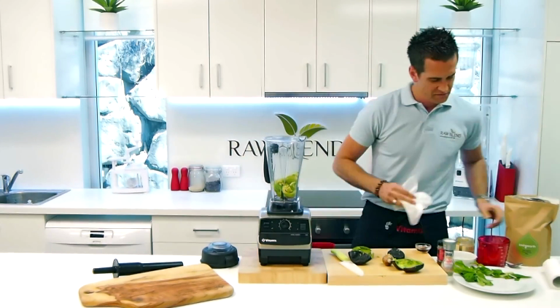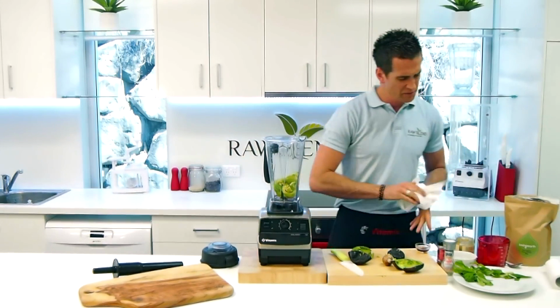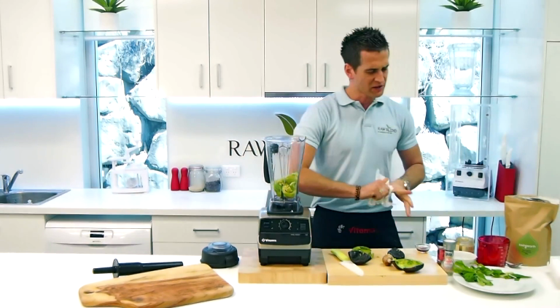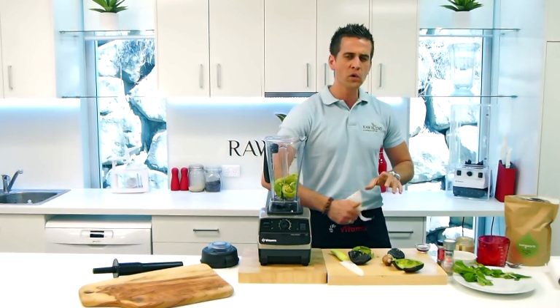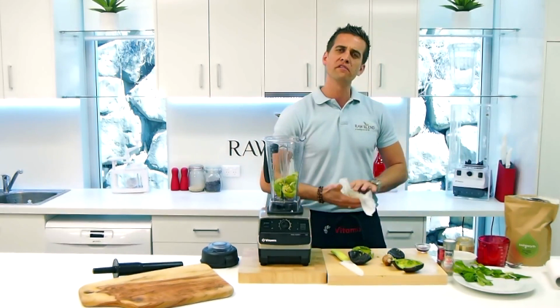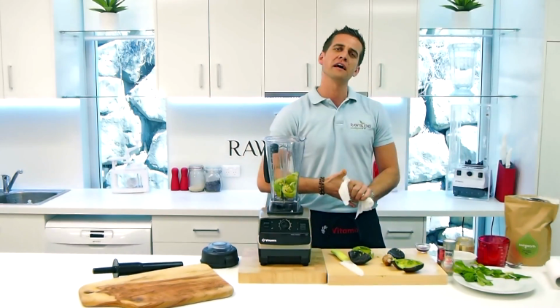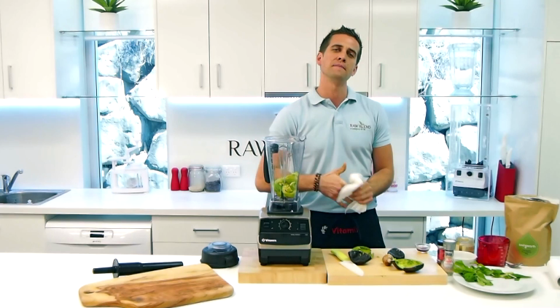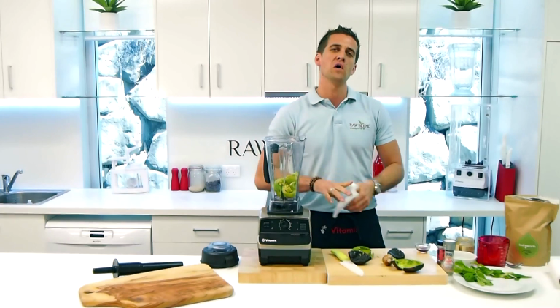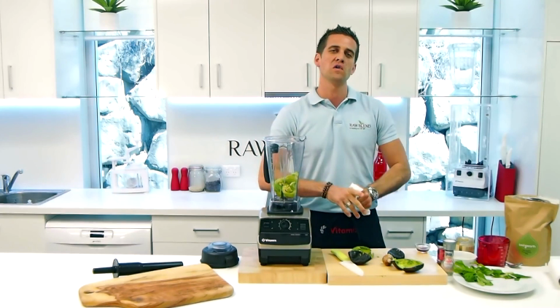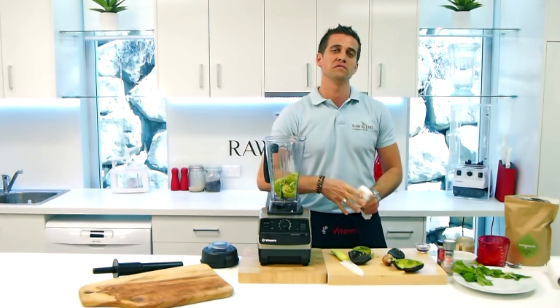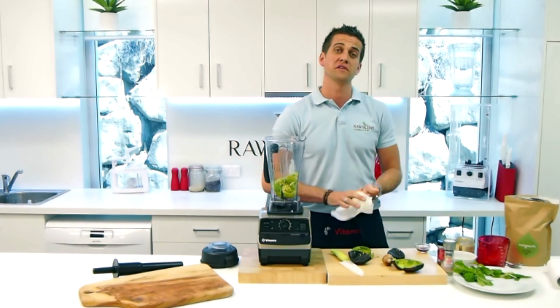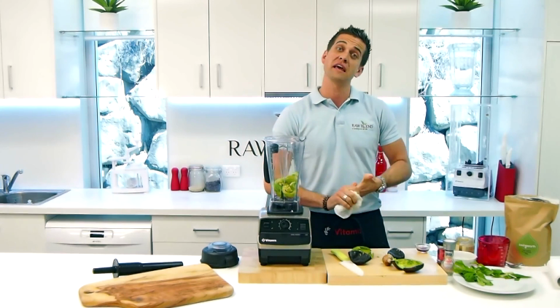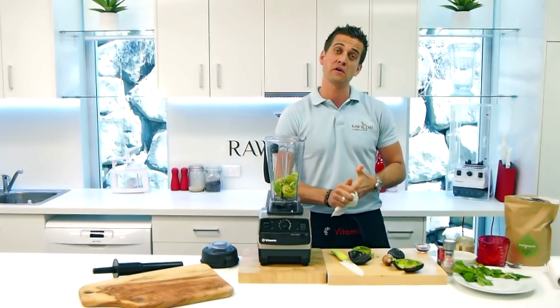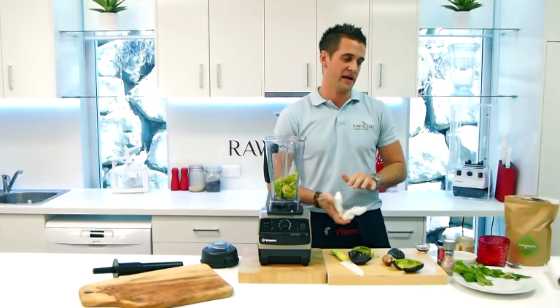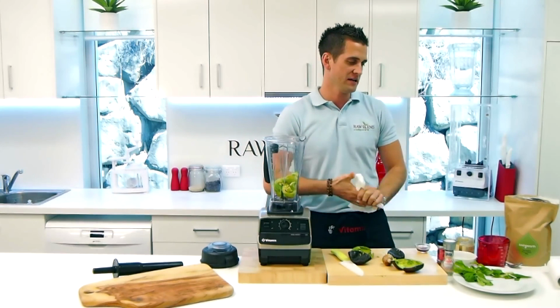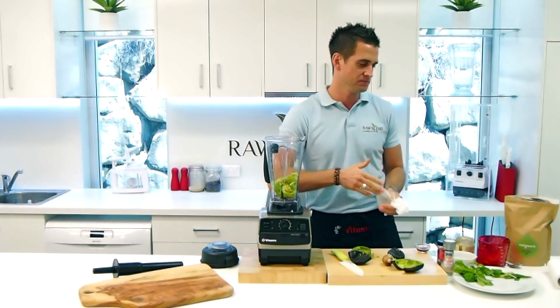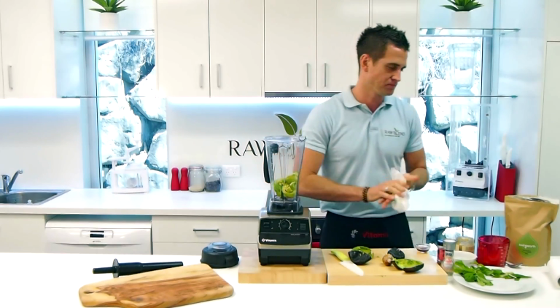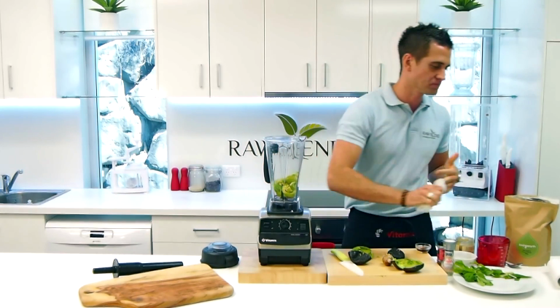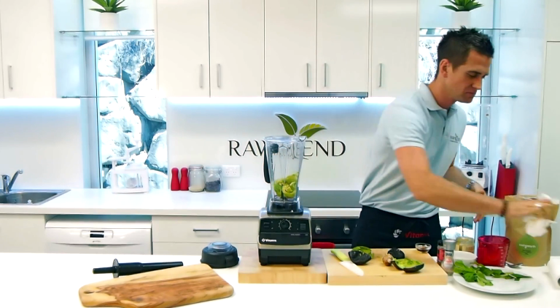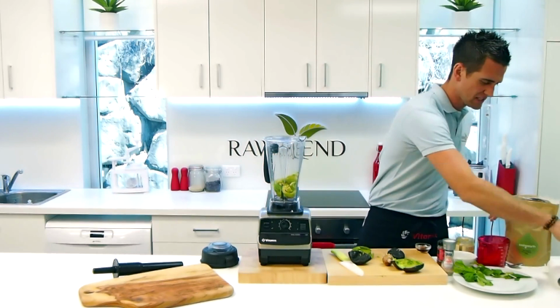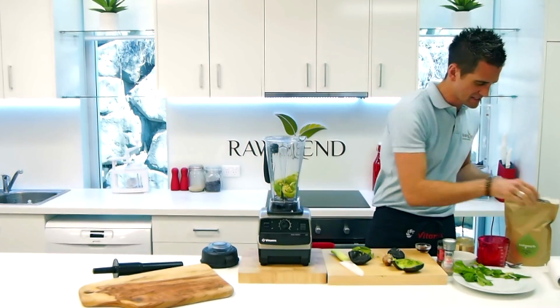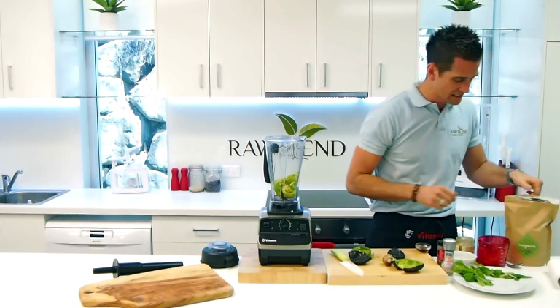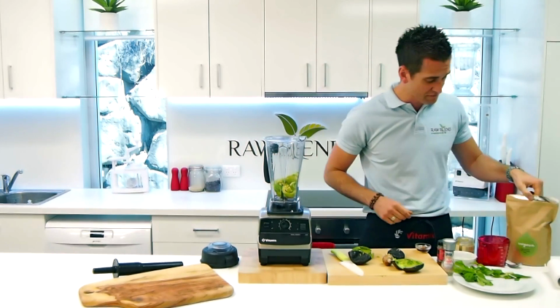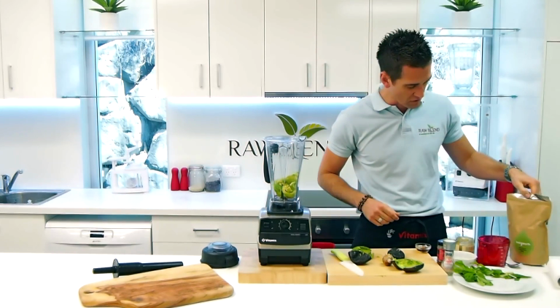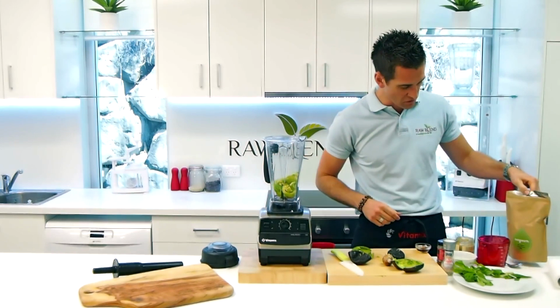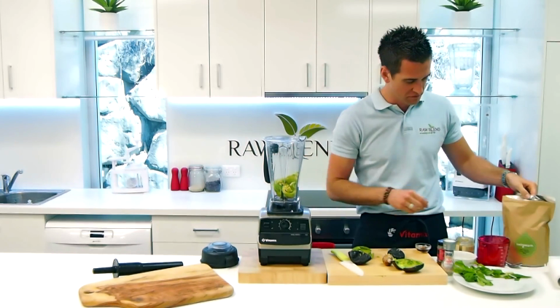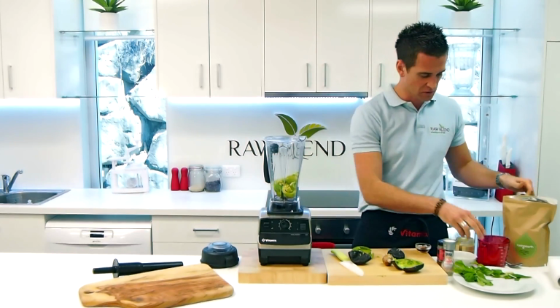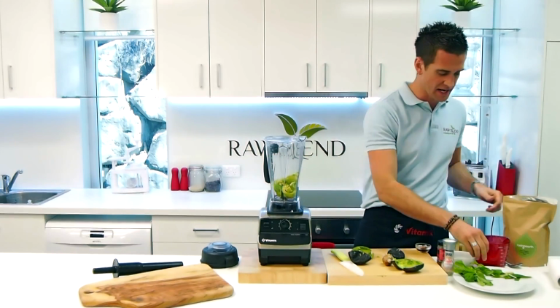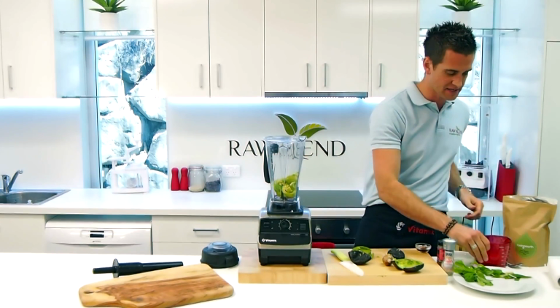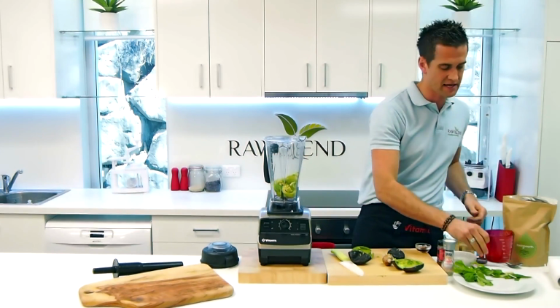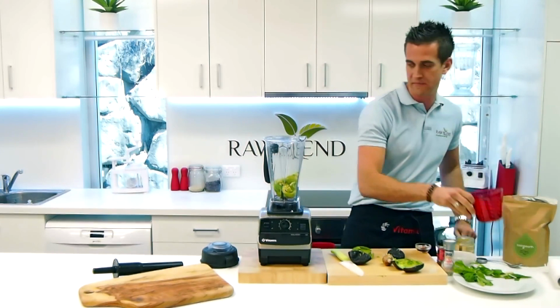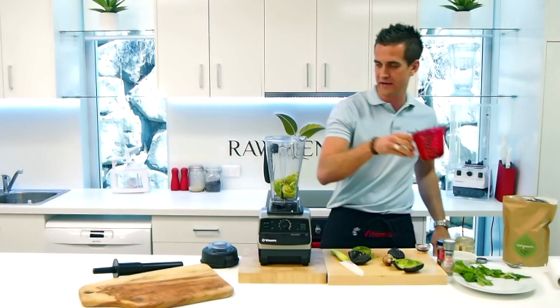I've got about a quarter of a cup of cacao powder. This is our Loving Earth organic cacao powder.